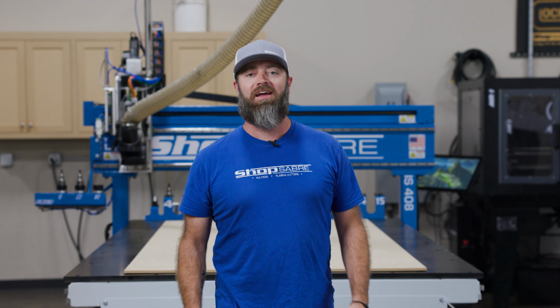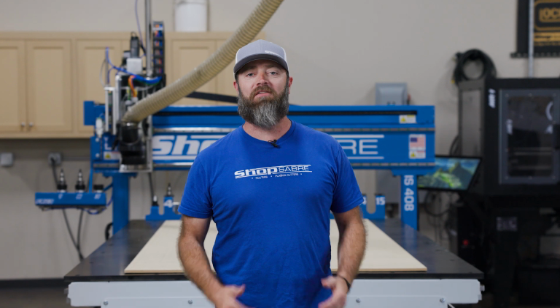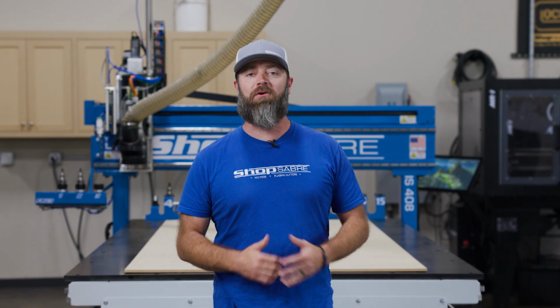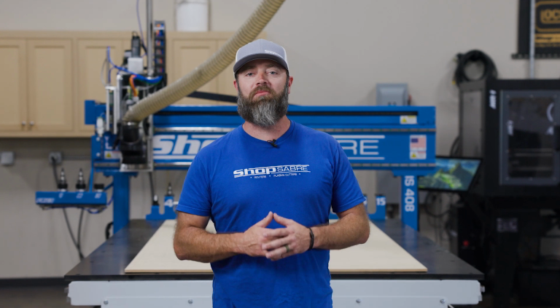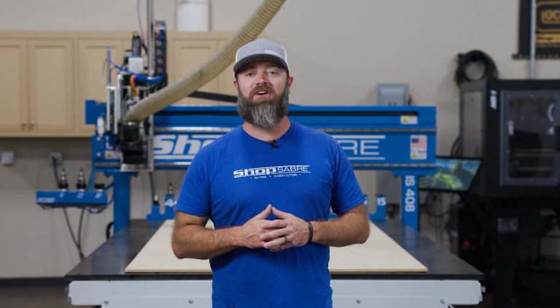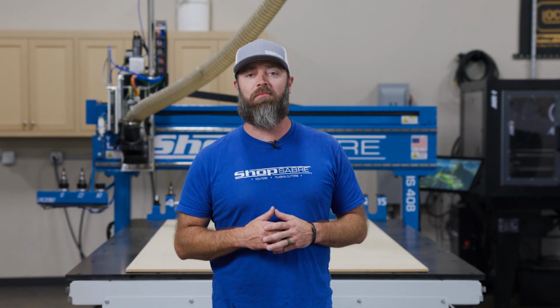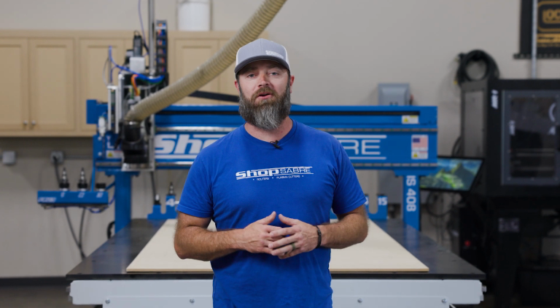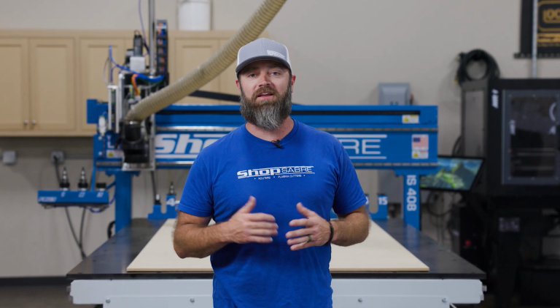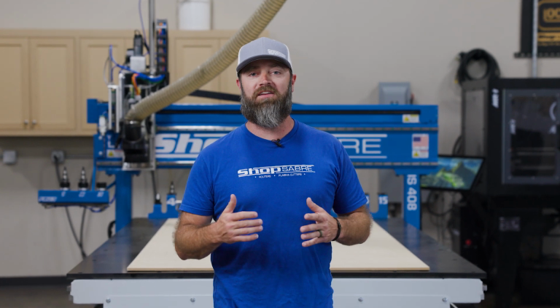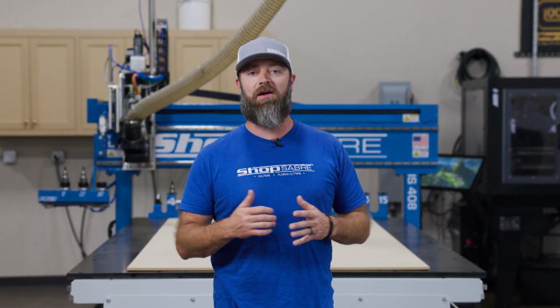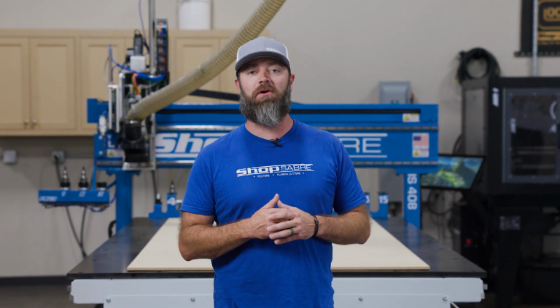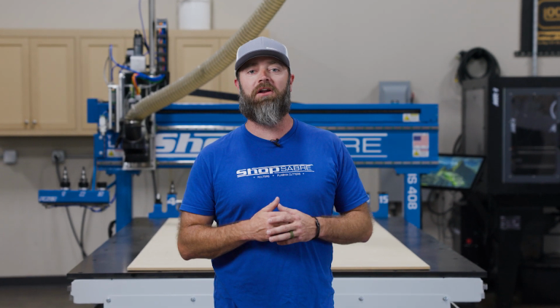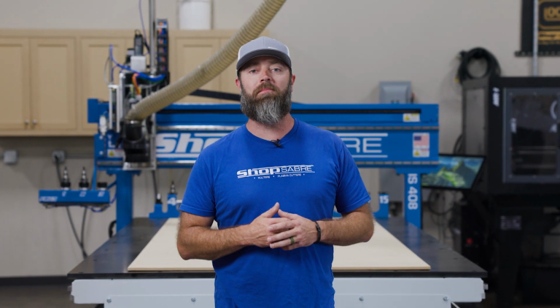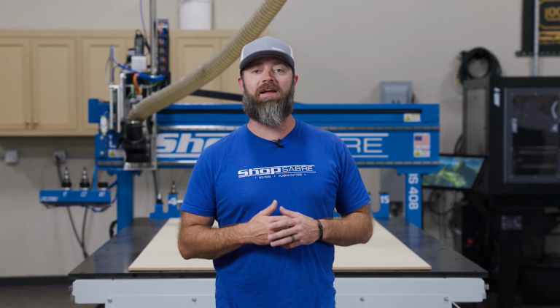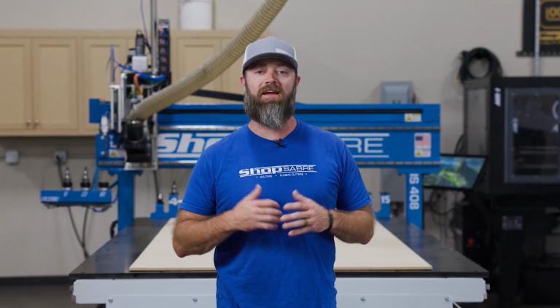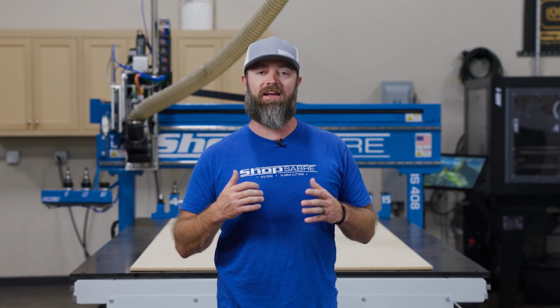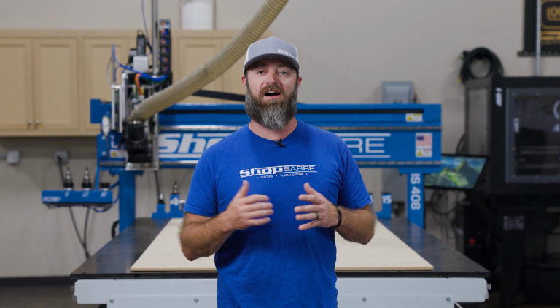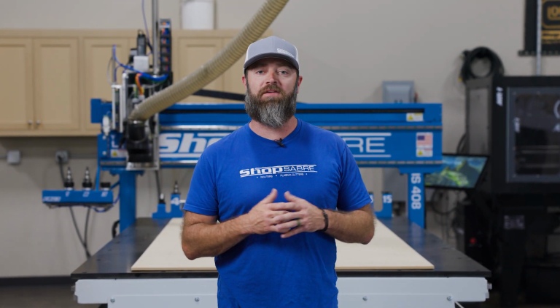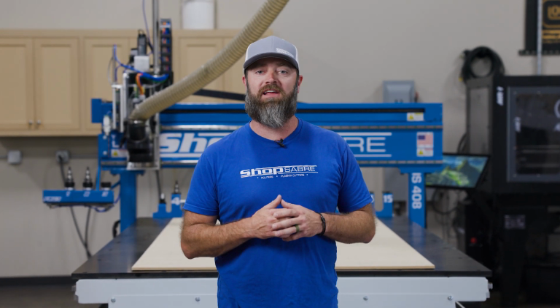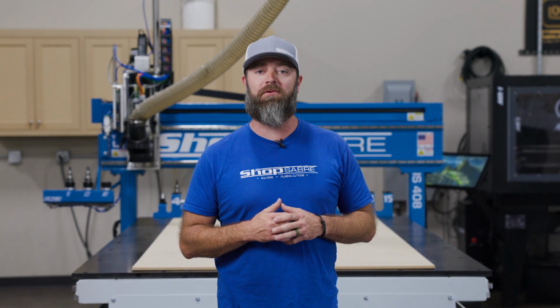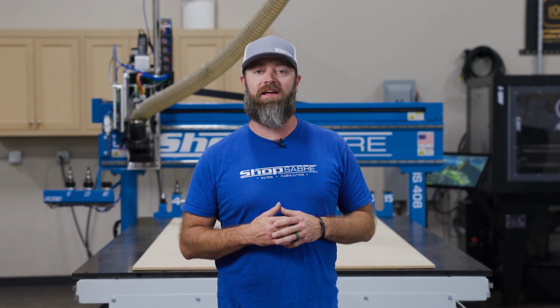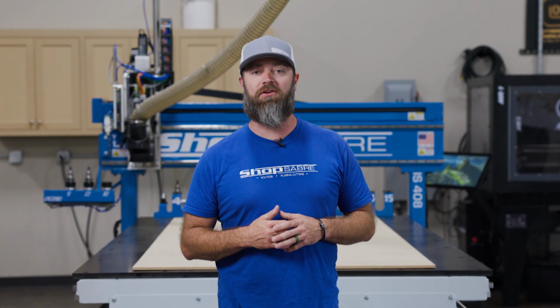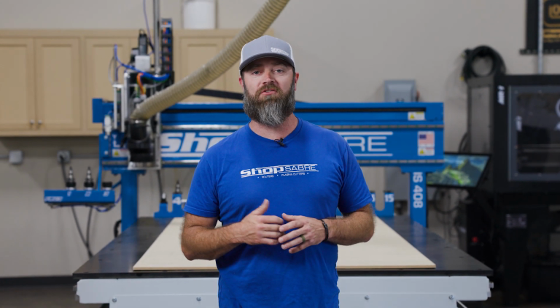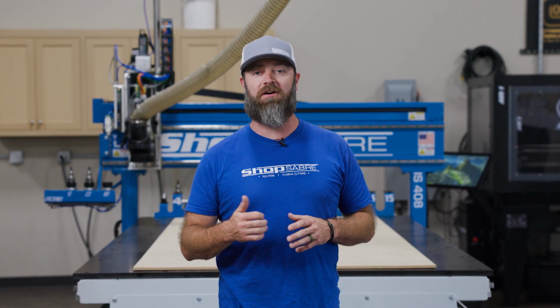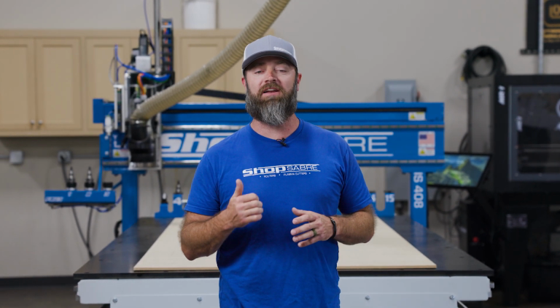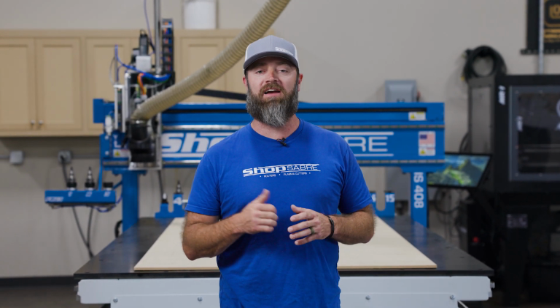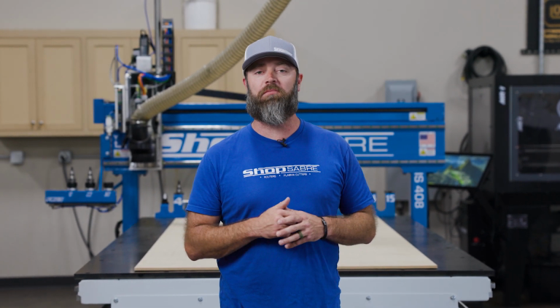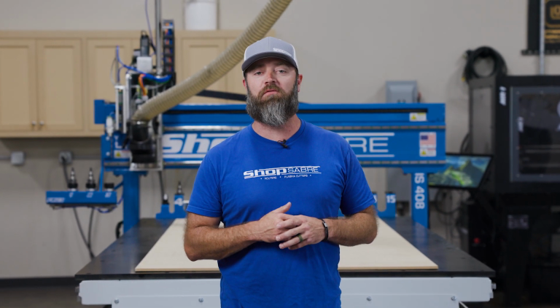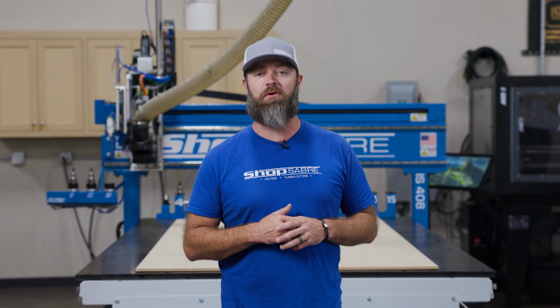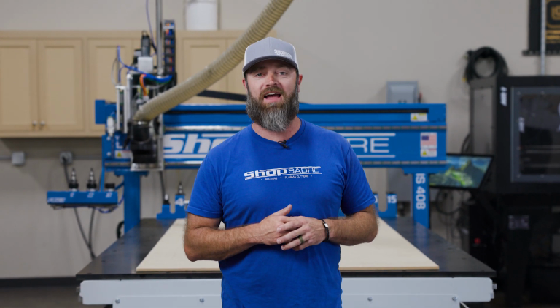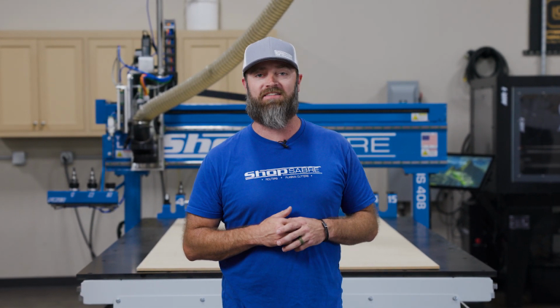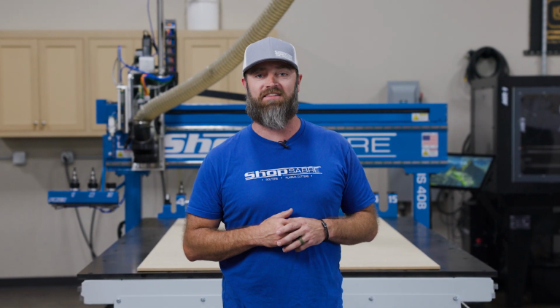Hey everyone, I'm Sean Morley, and today we're going to make a coffee table leg using our indexable fourth axis.